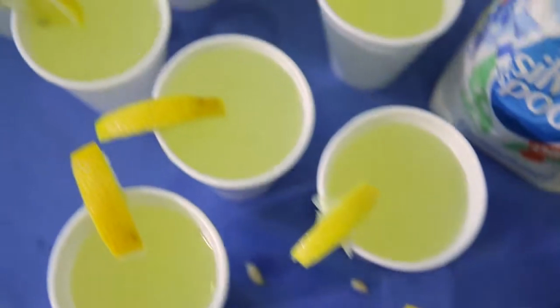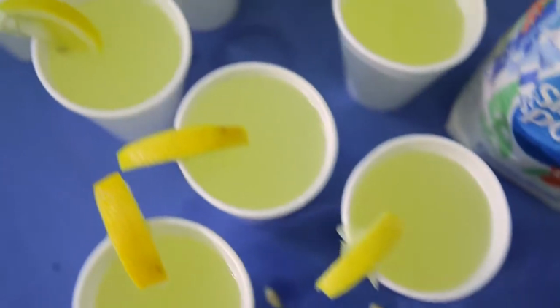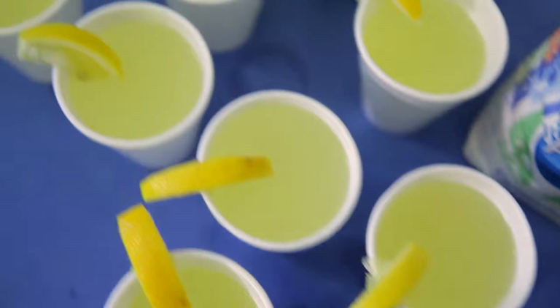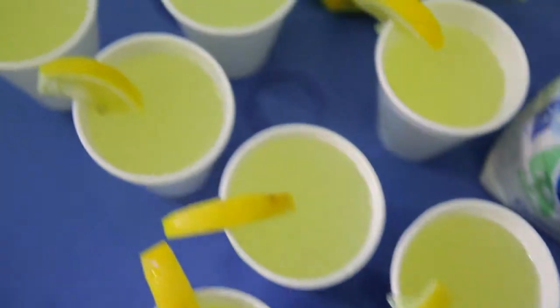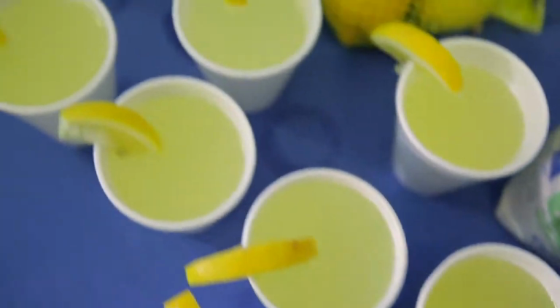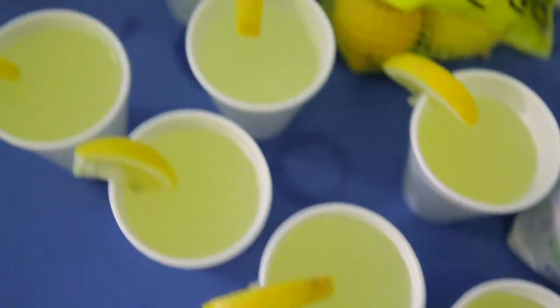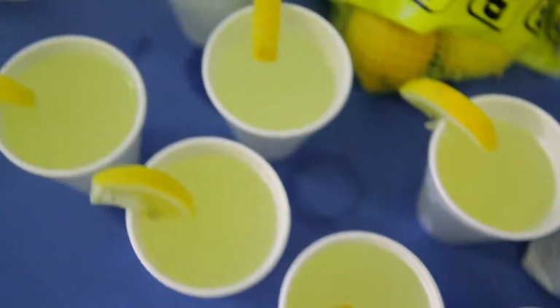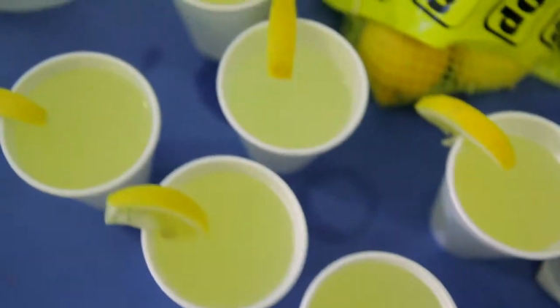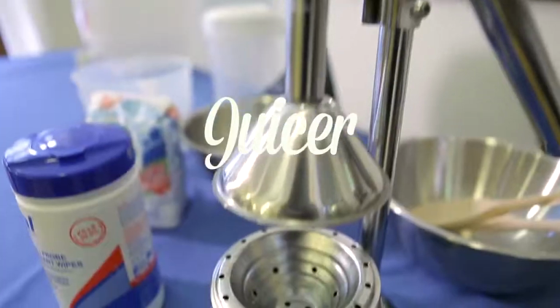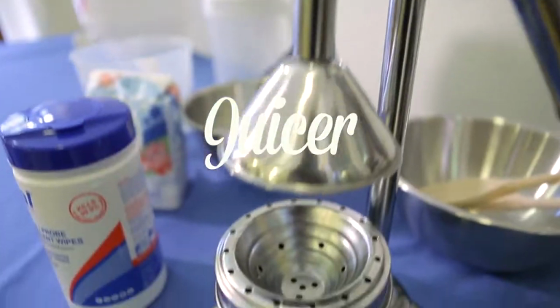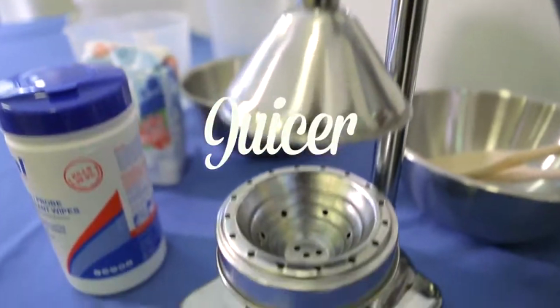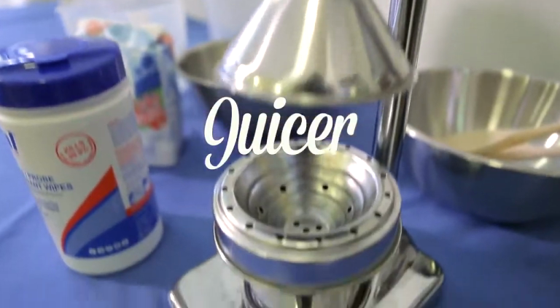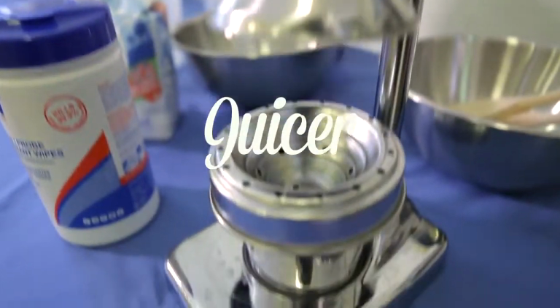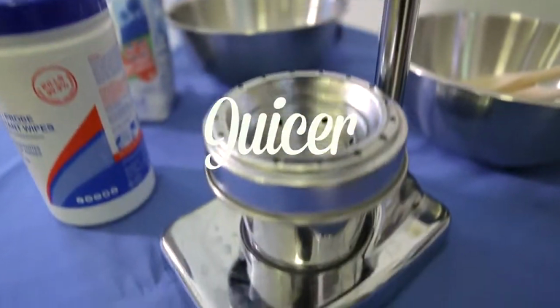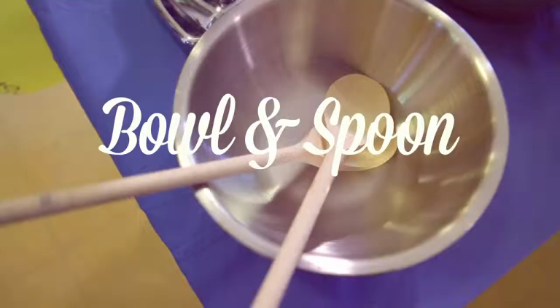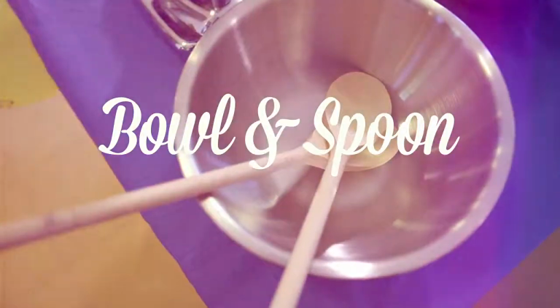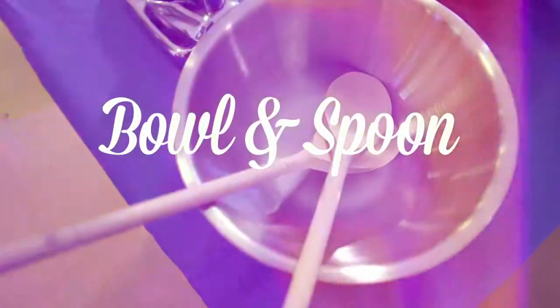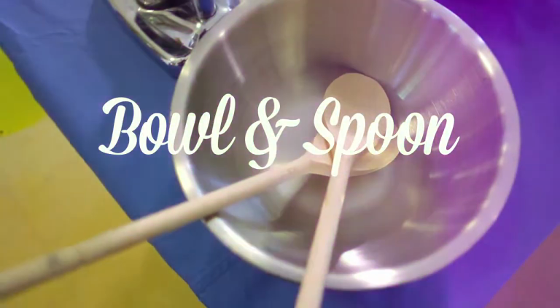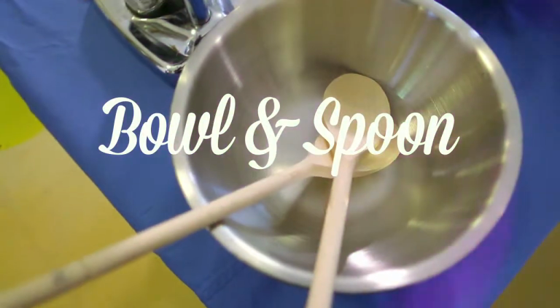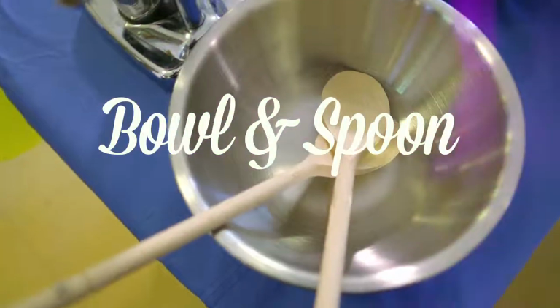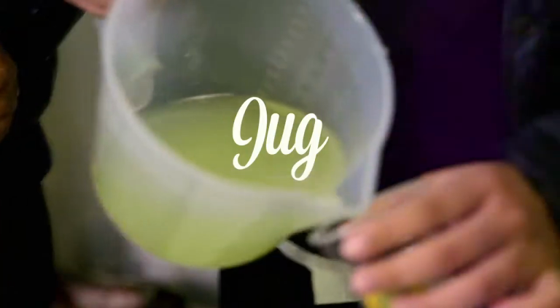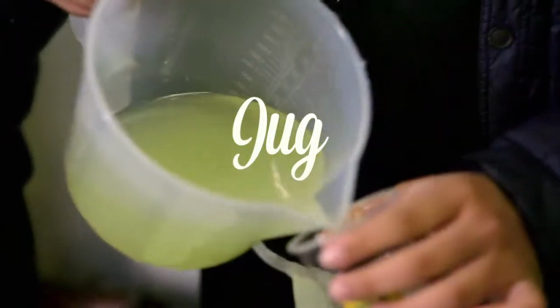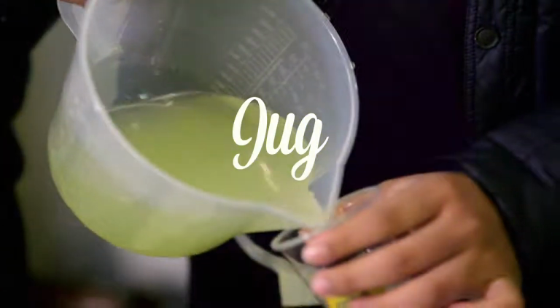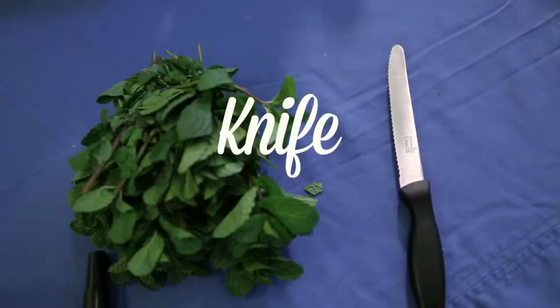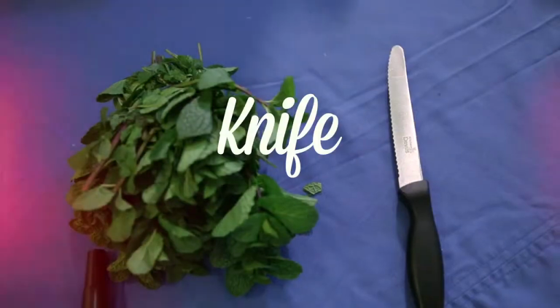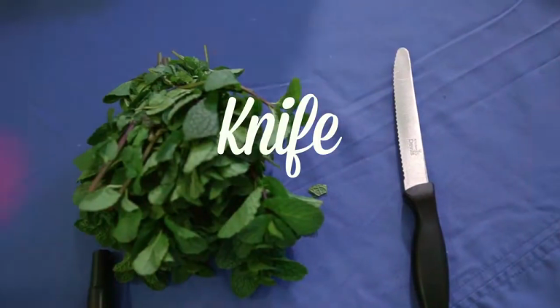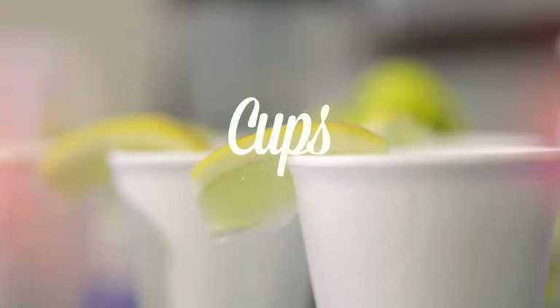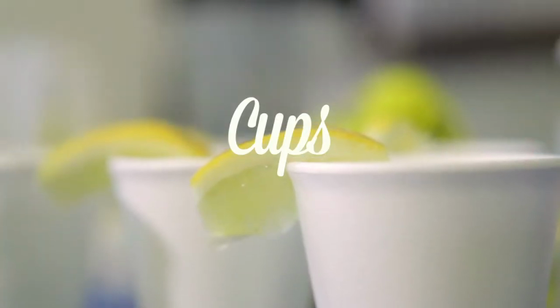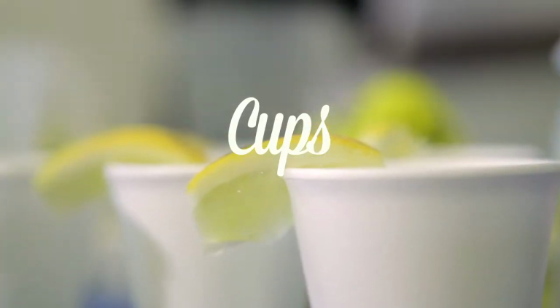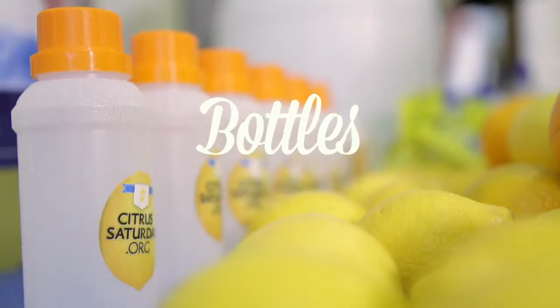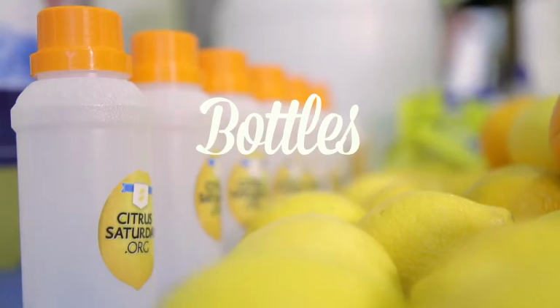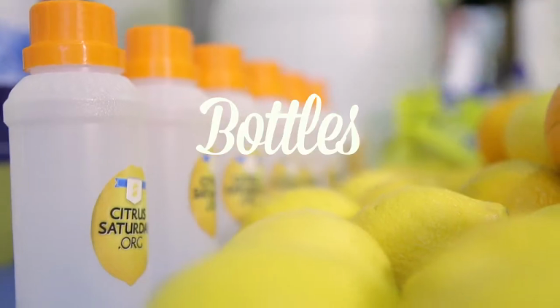Then the equipment to make it: a juicer, bowl and spoon, jug, knife, cups, and bottles.